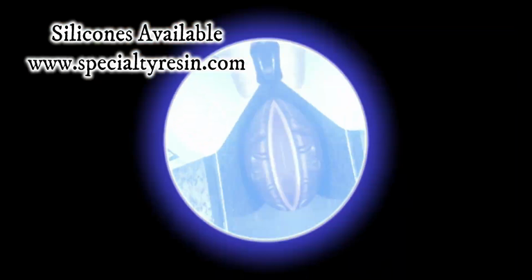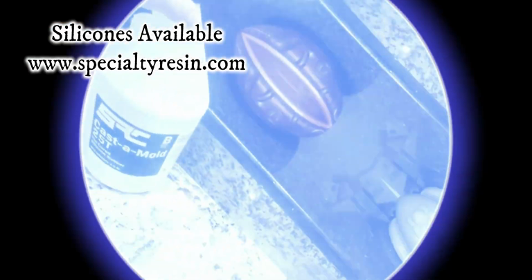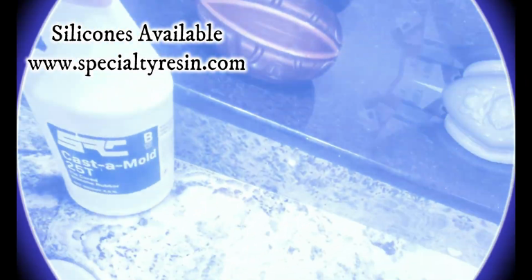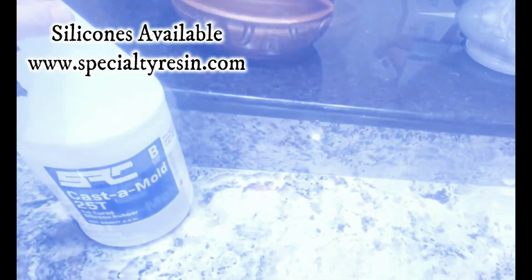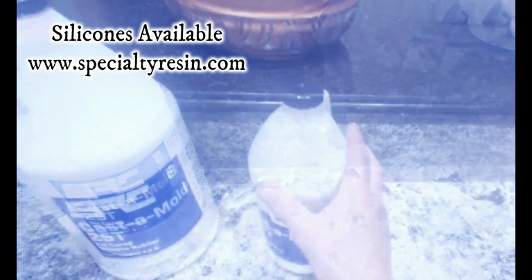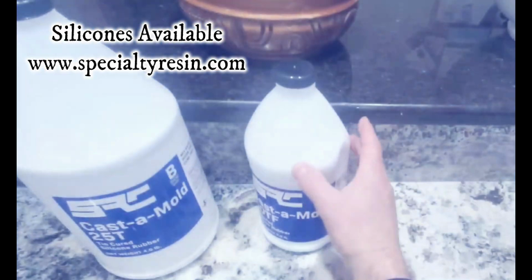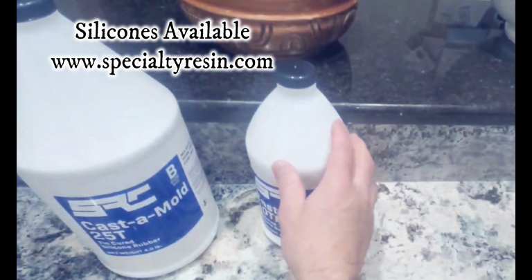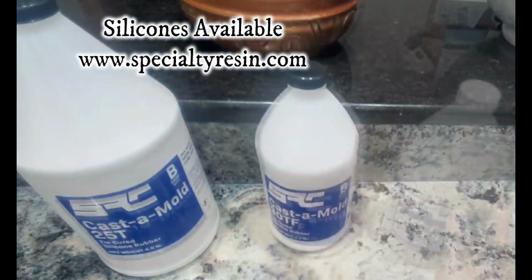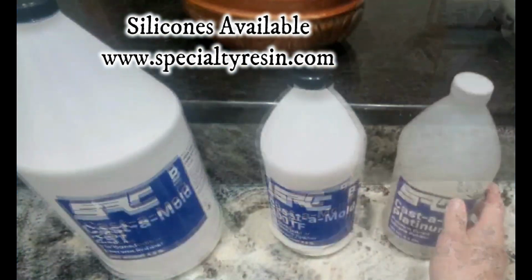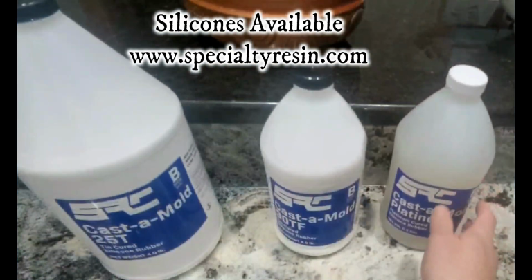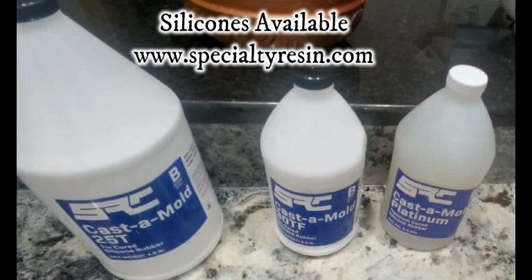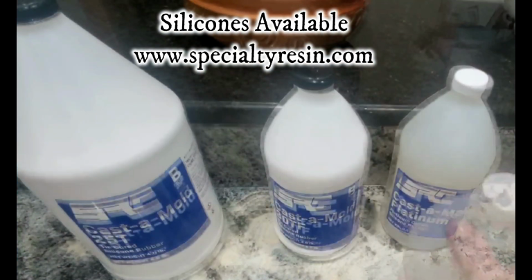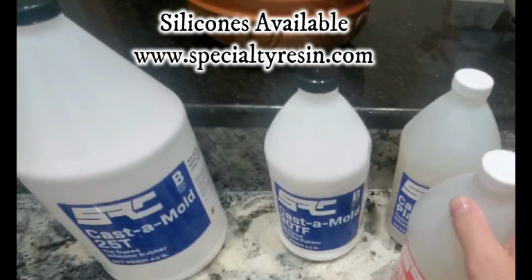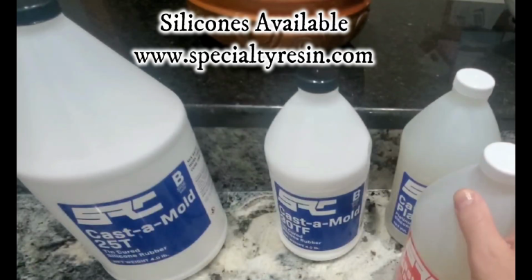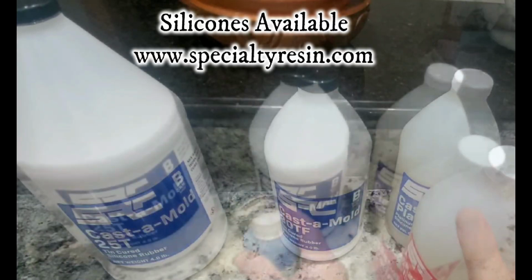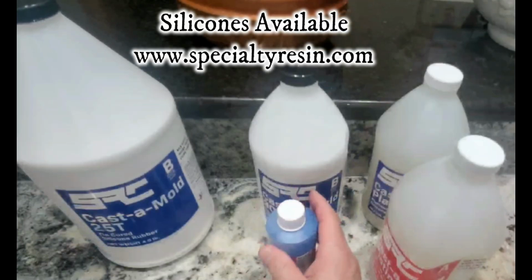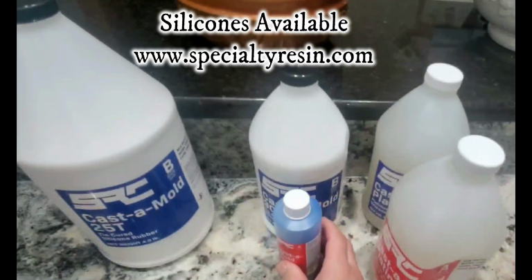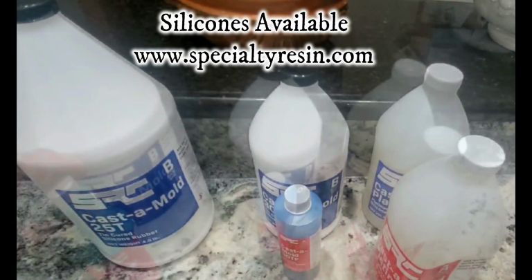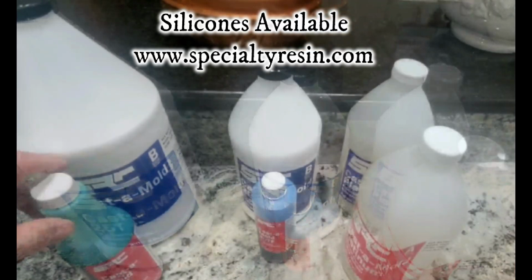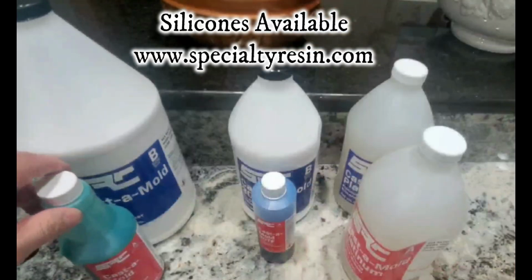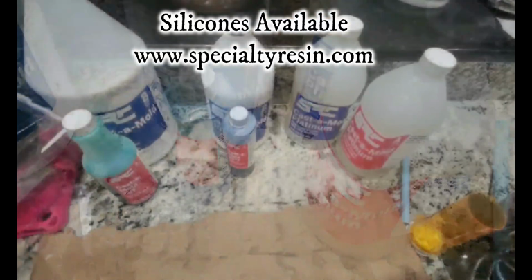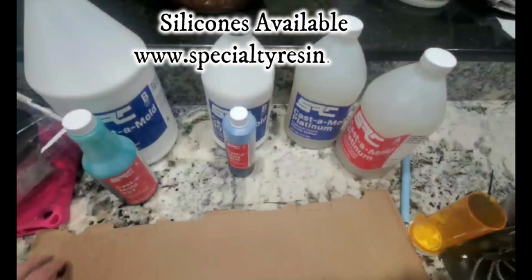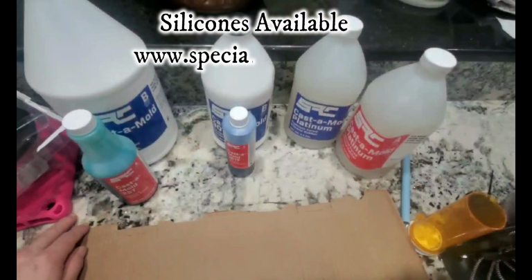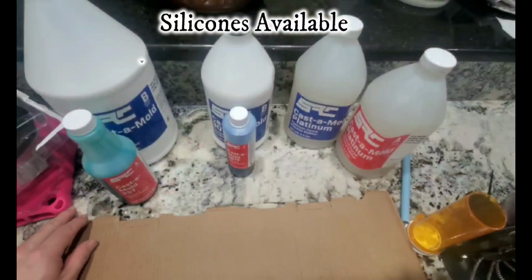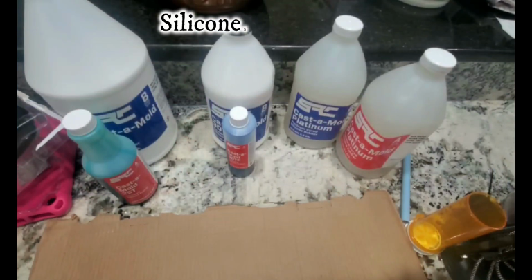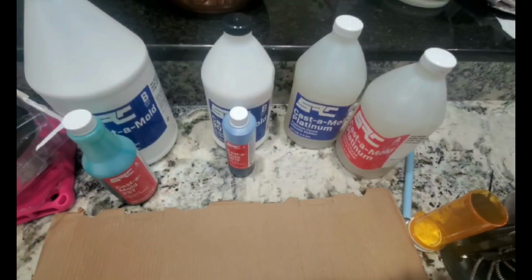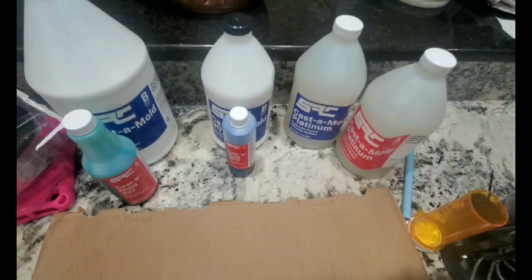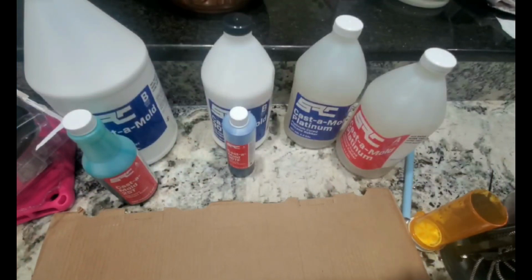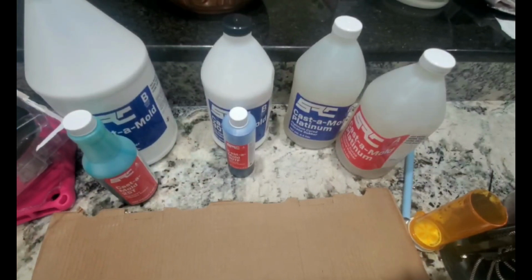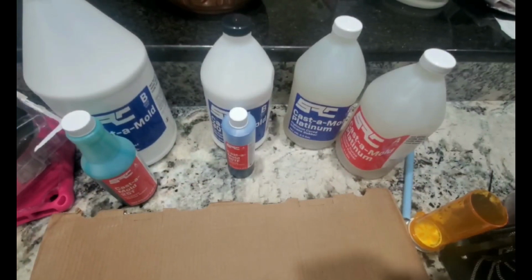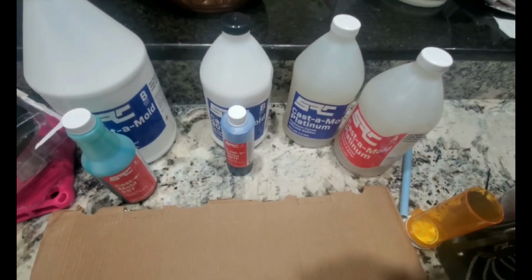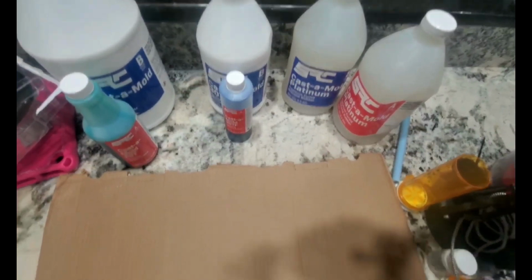Here's what we're going to do. We're going to take a look at SRC 25, SRC 30, and SRC Casting Mold Platinum.